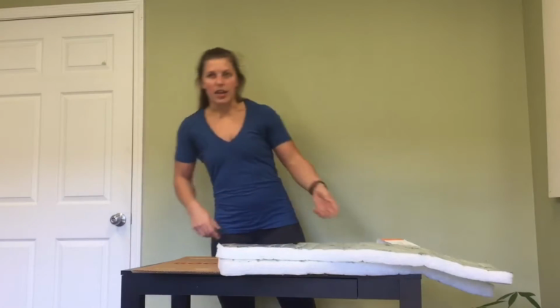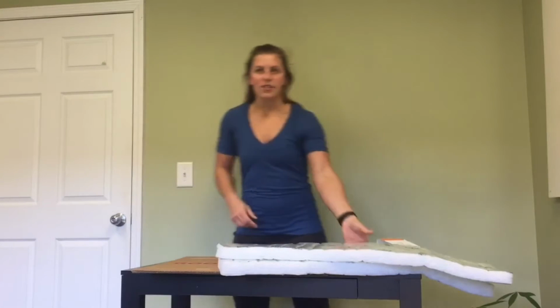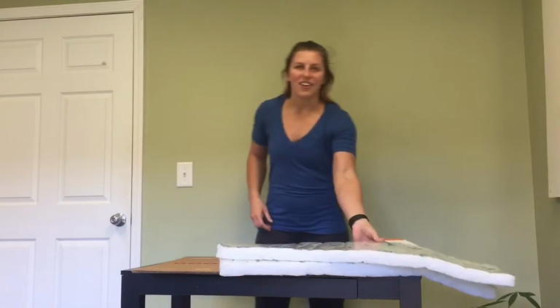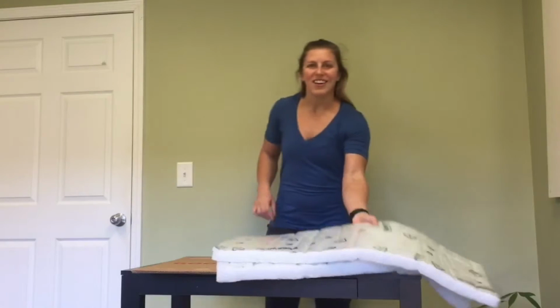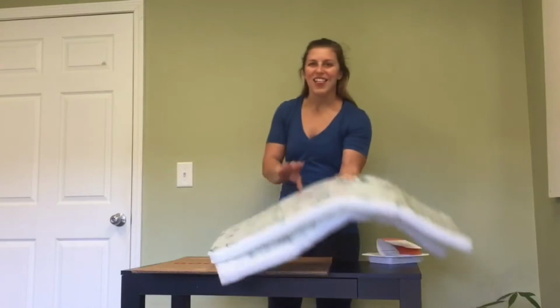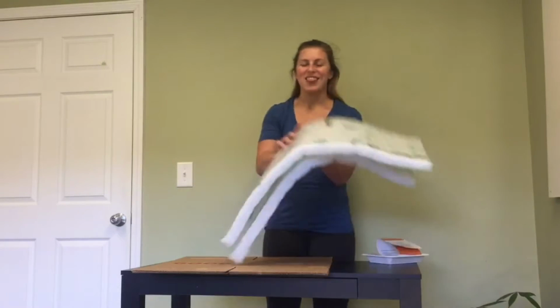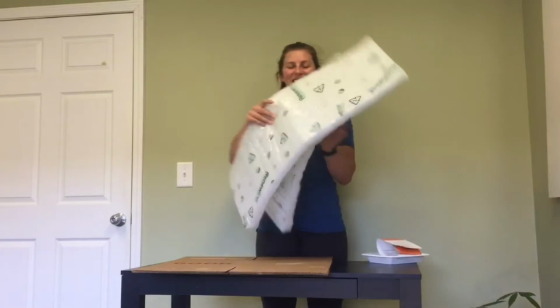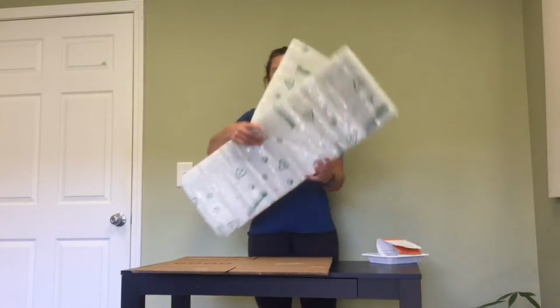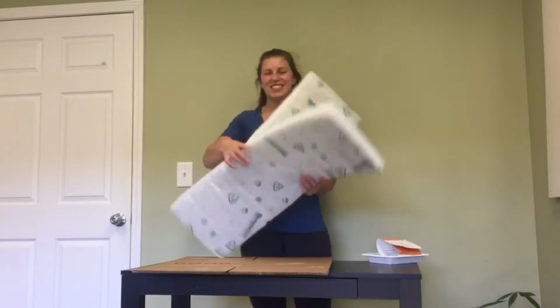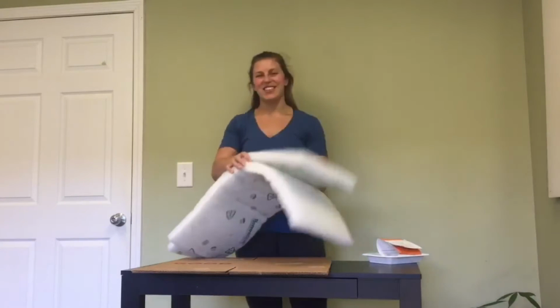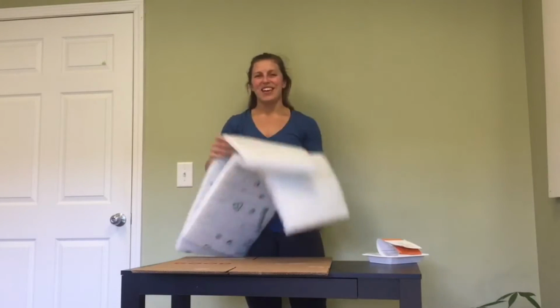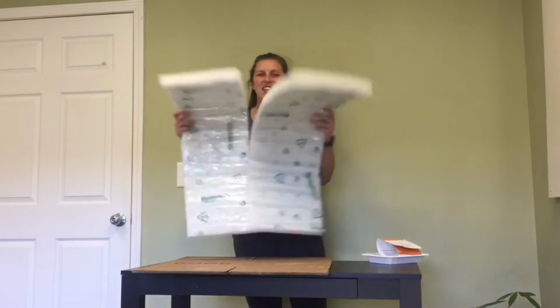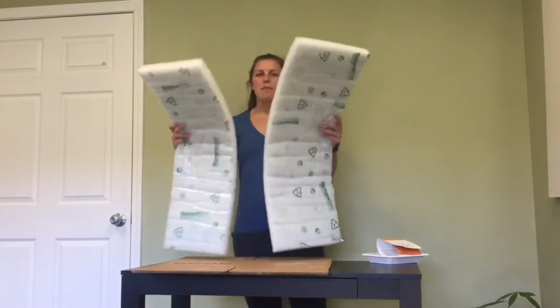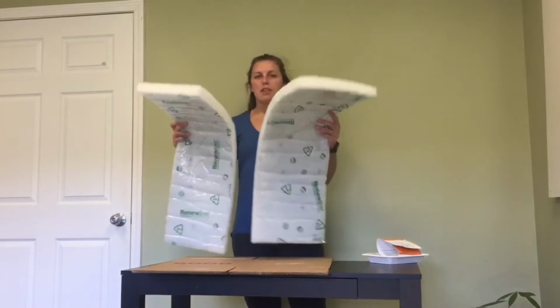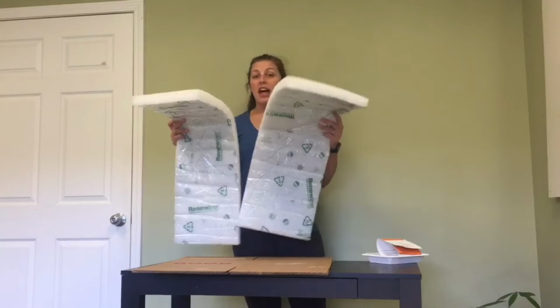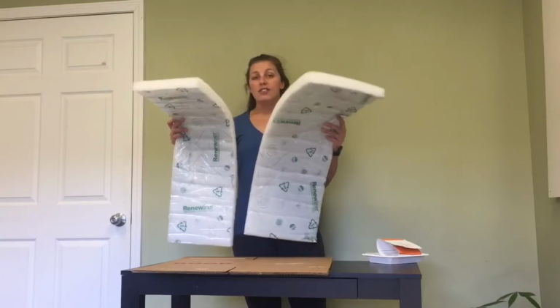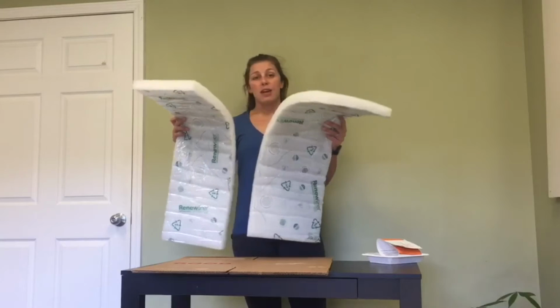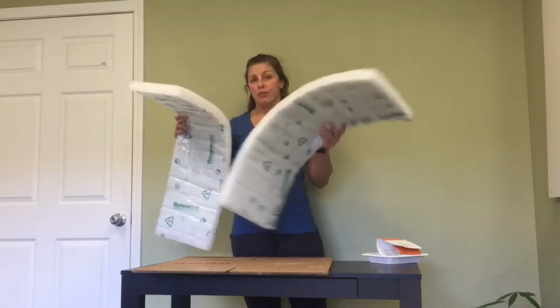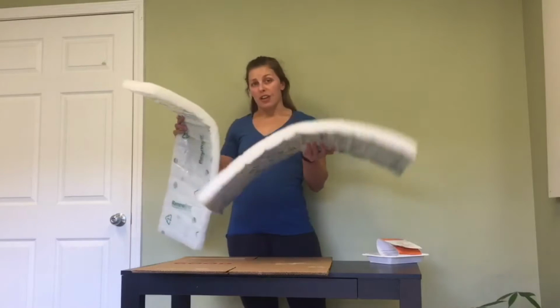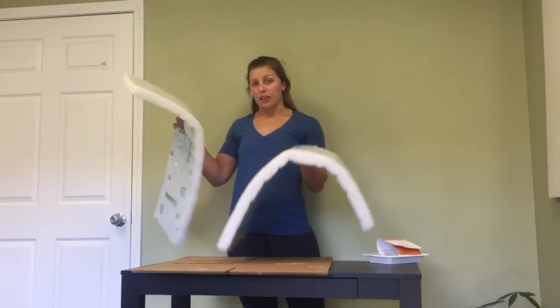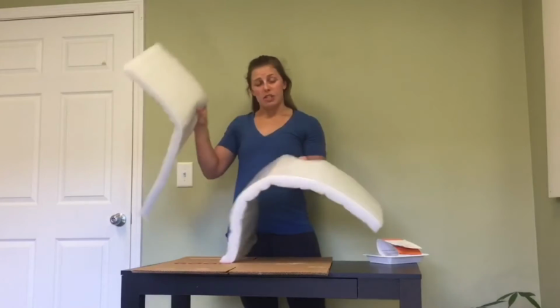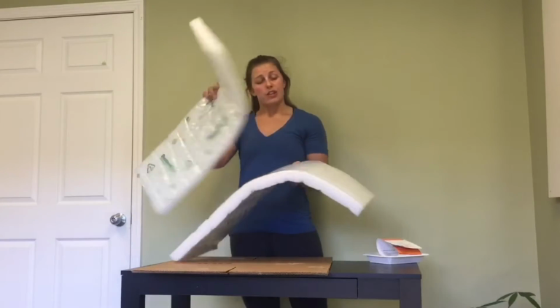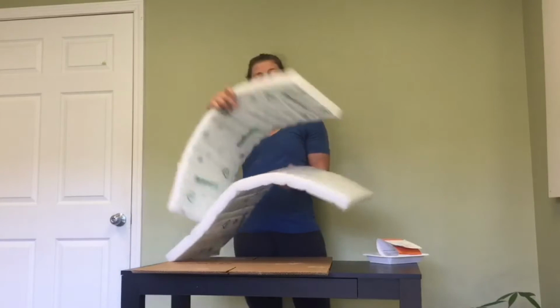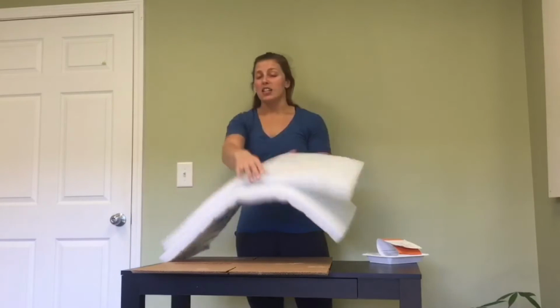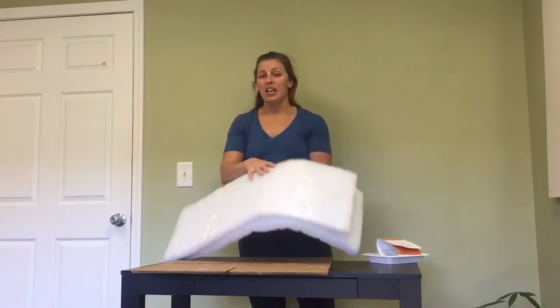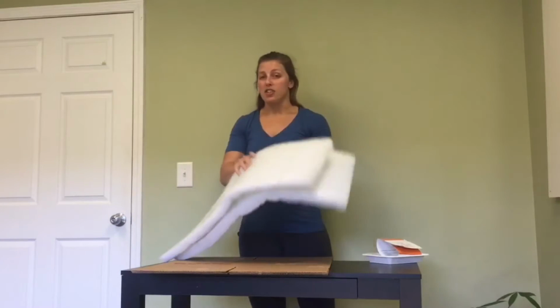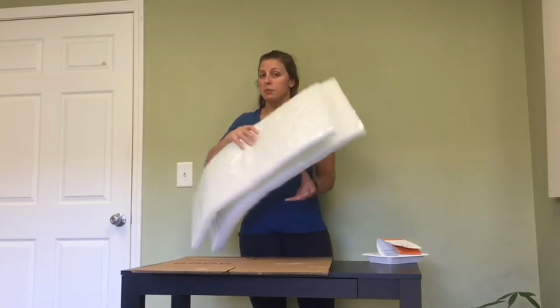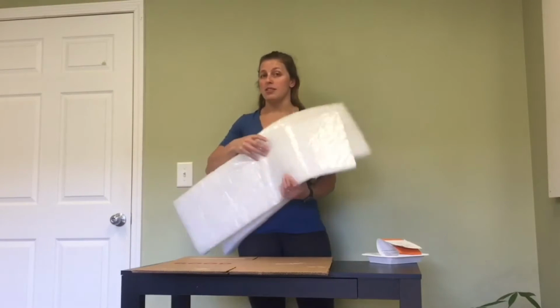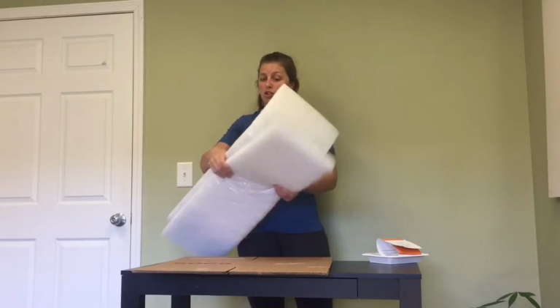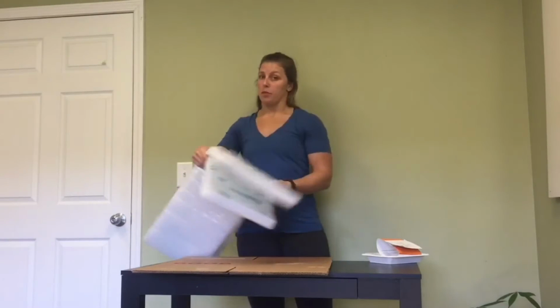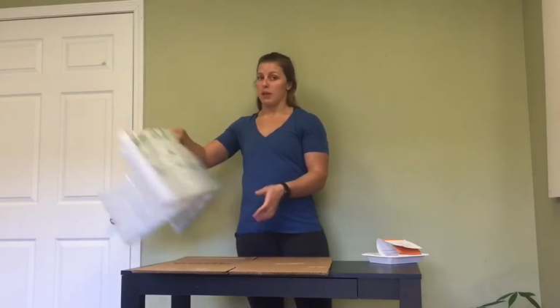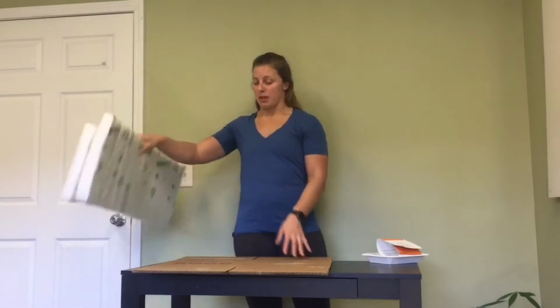Next are the liners. The liners are made of recycled material and can again just be placed in your curbside bin.